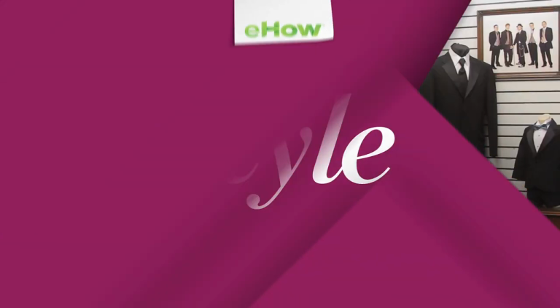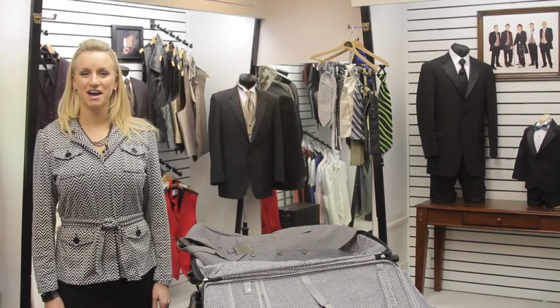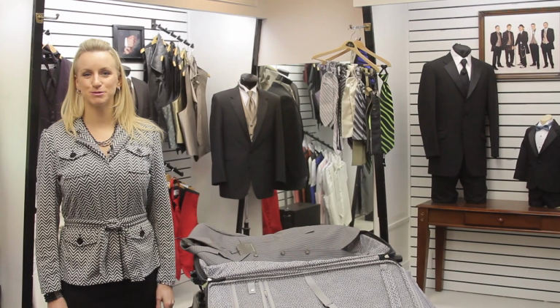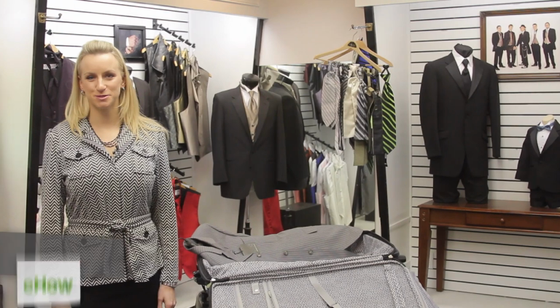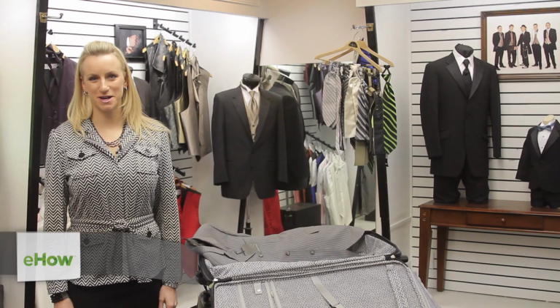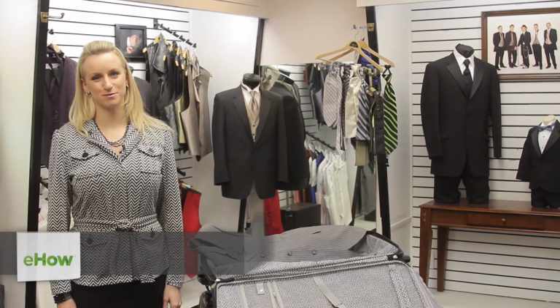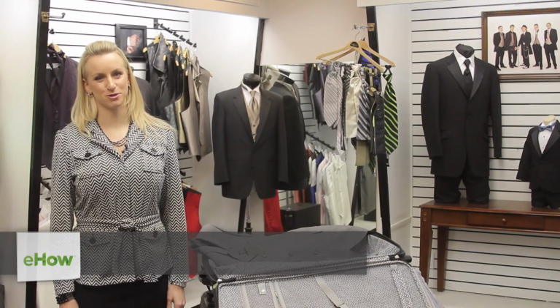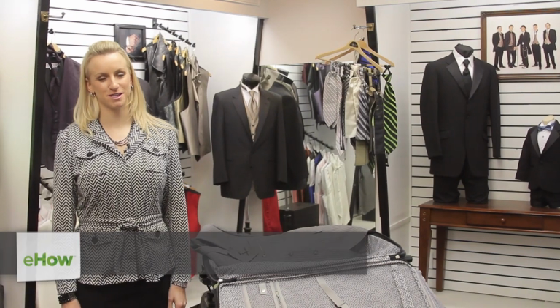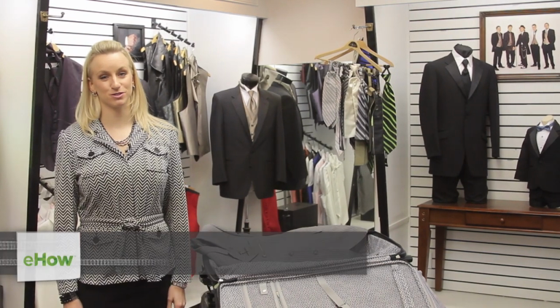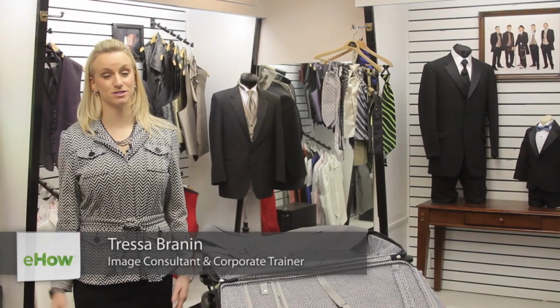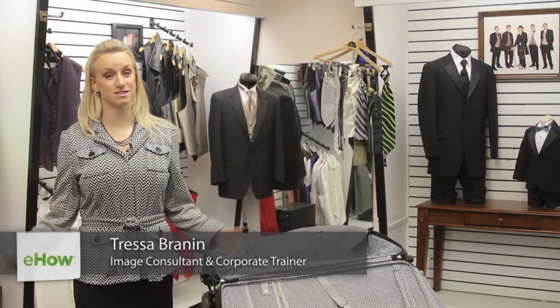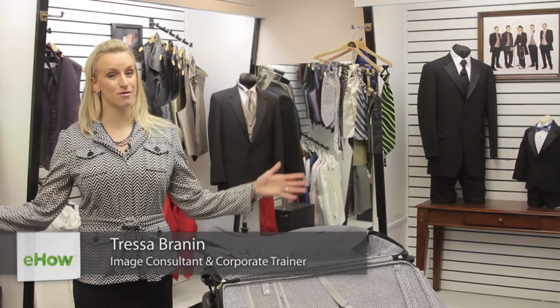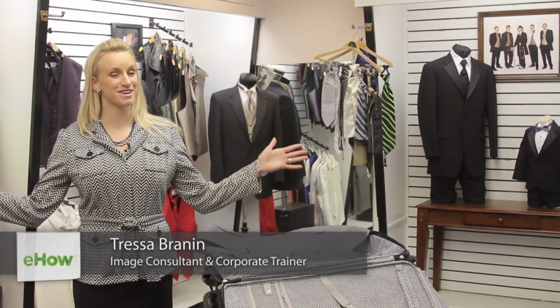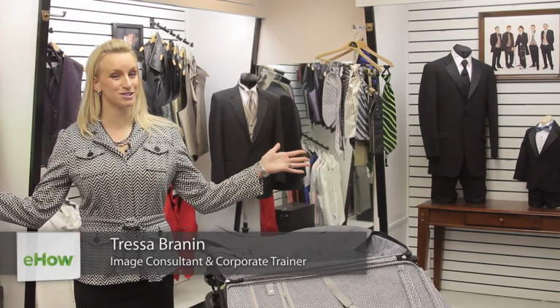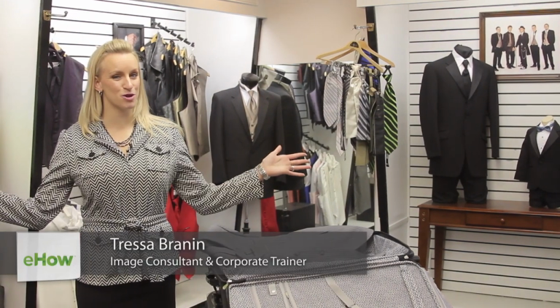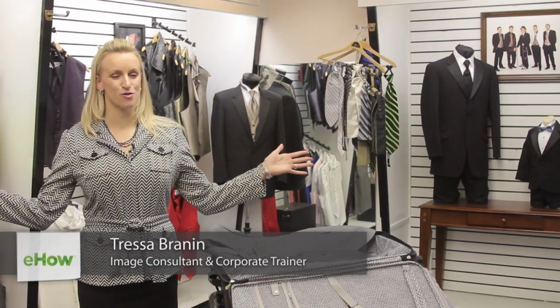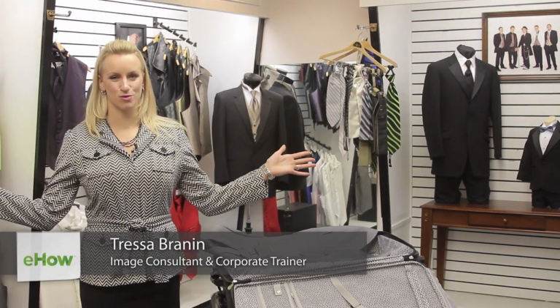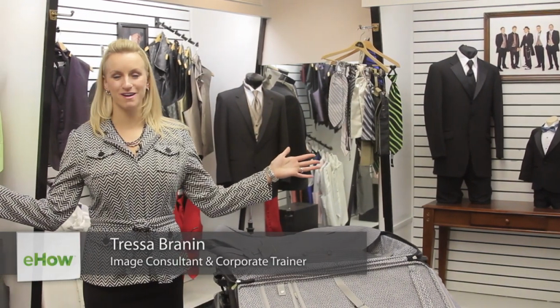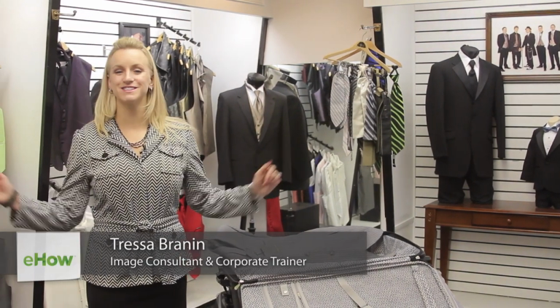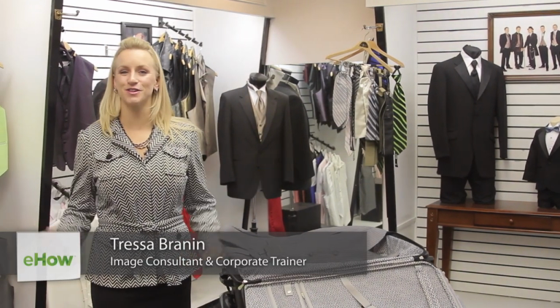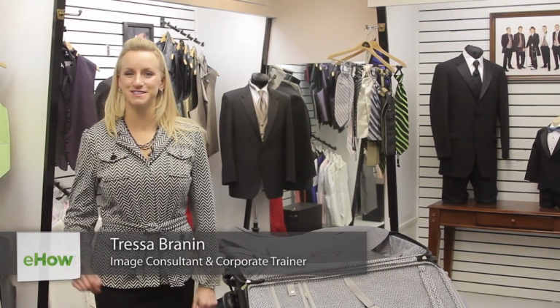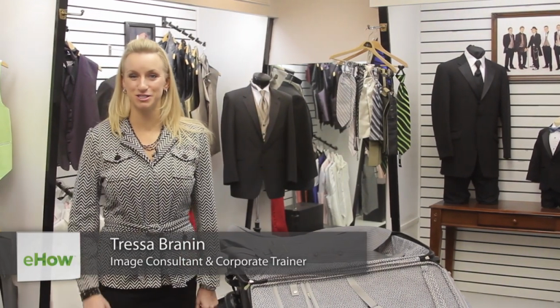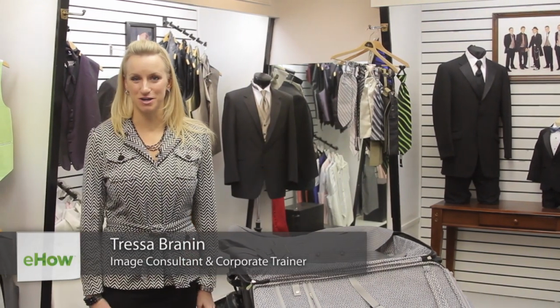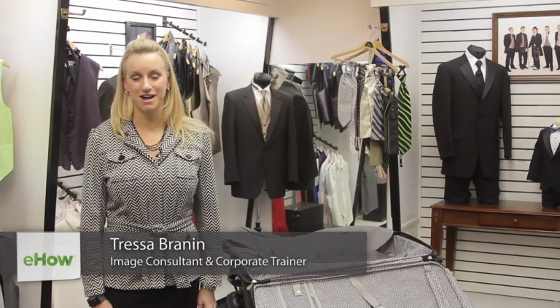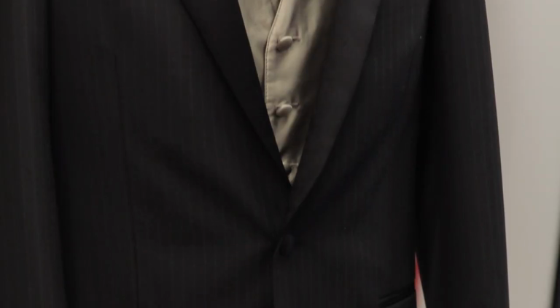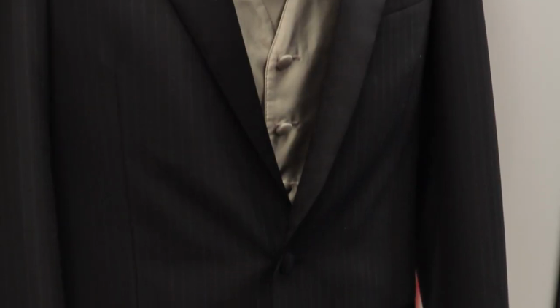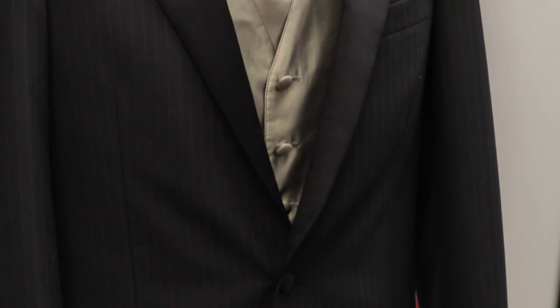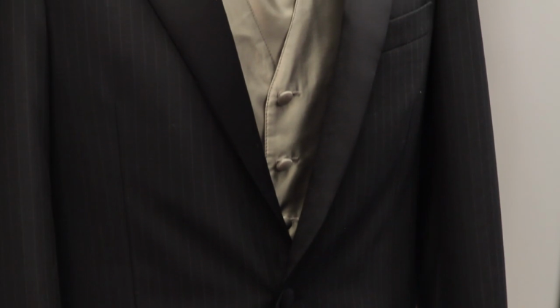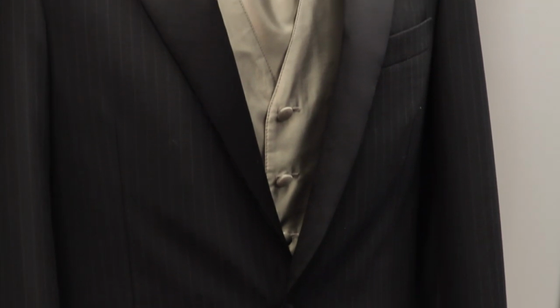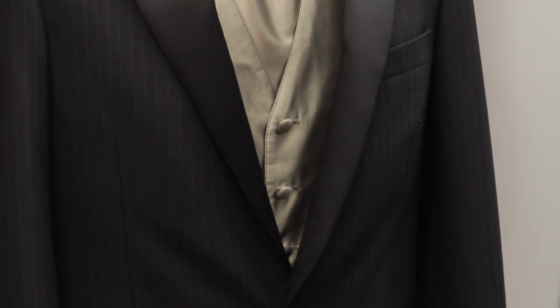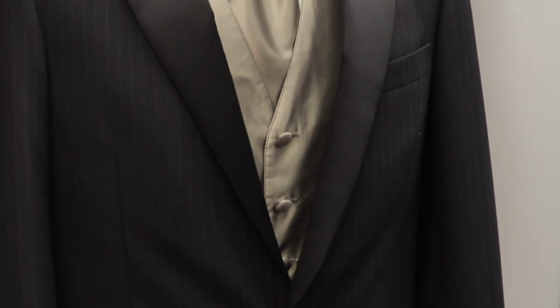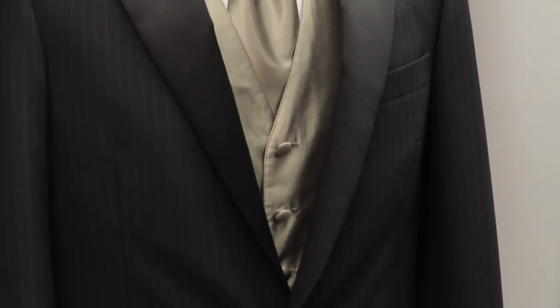Hi, I'm Tressa Brannan from Total Style Solutions, and today we're at King's Row Formal Wear in Salt Lake City, Utah. Let's talk about how to put on a tuxedo.